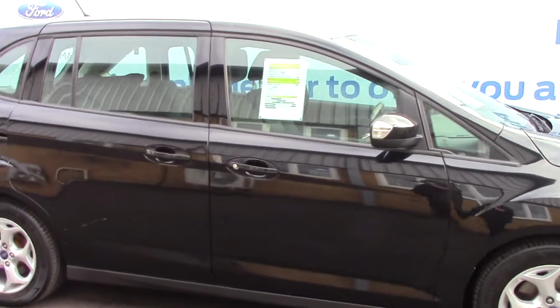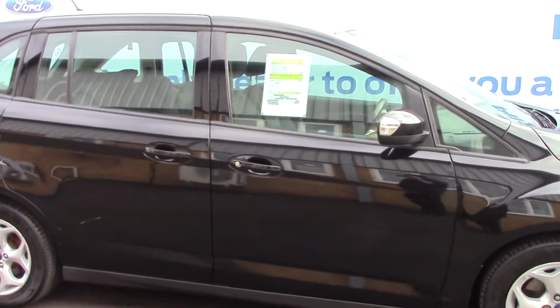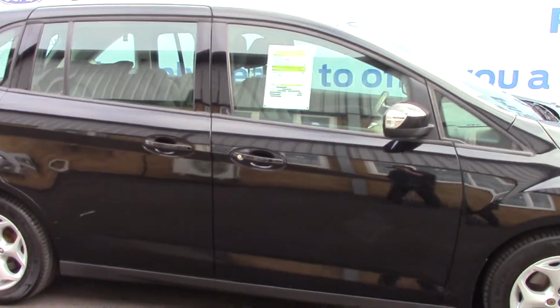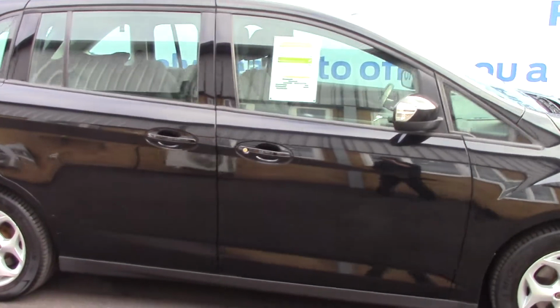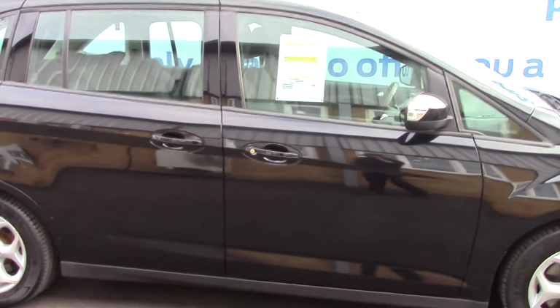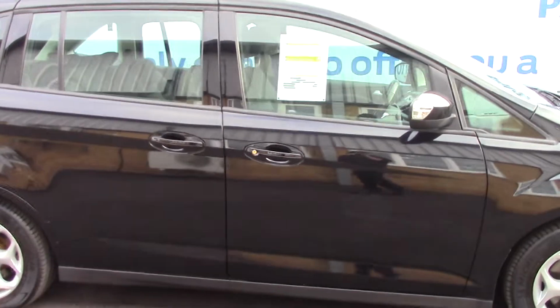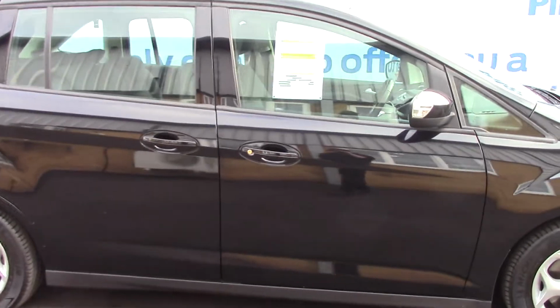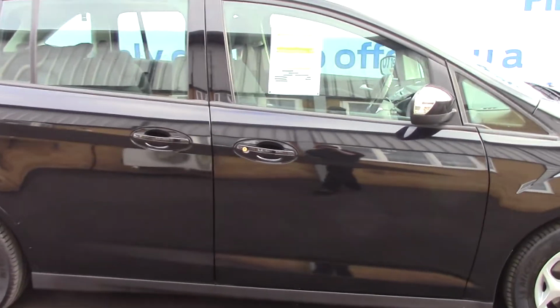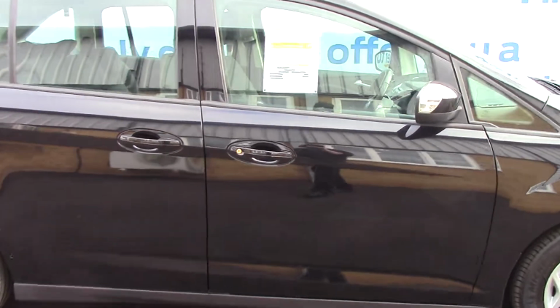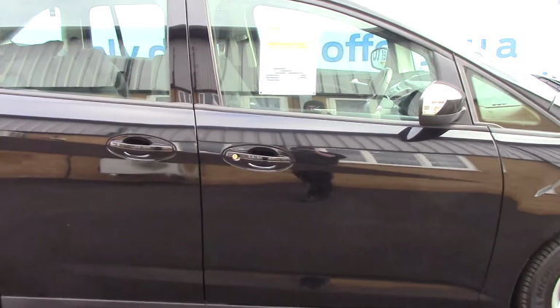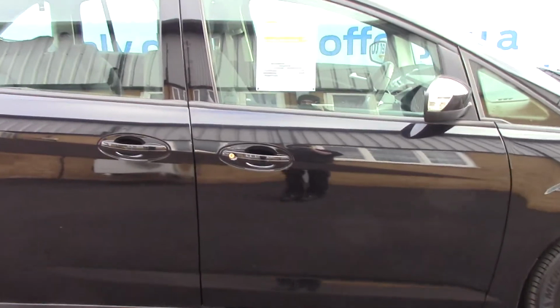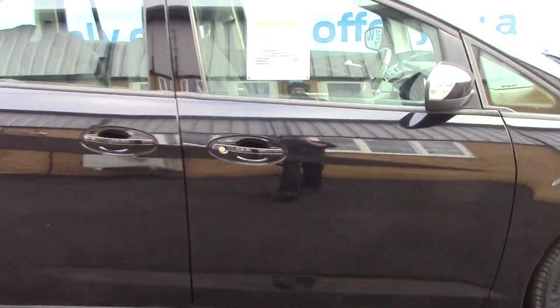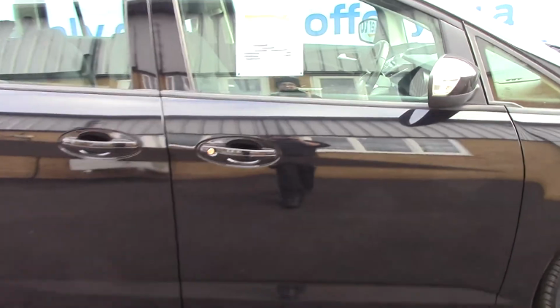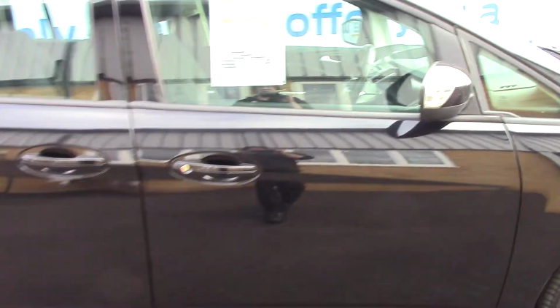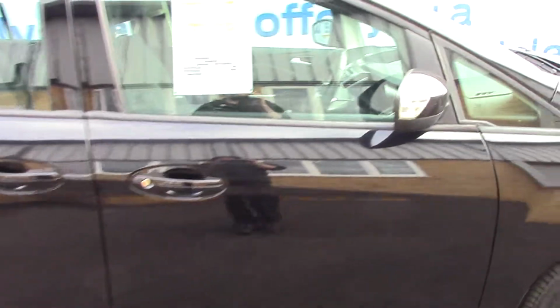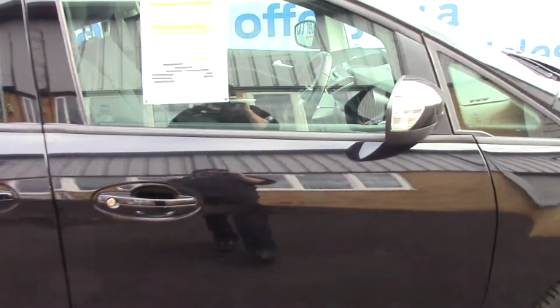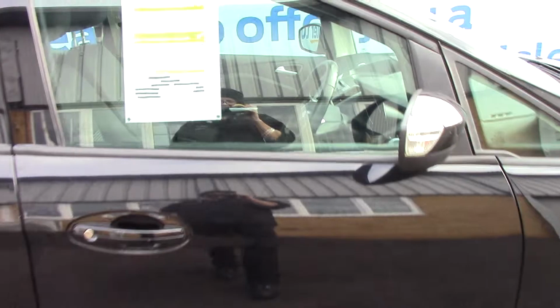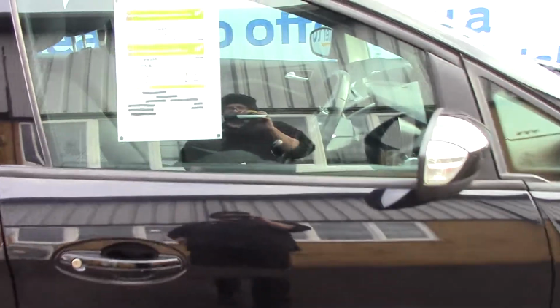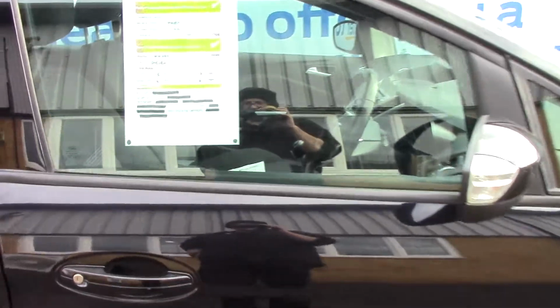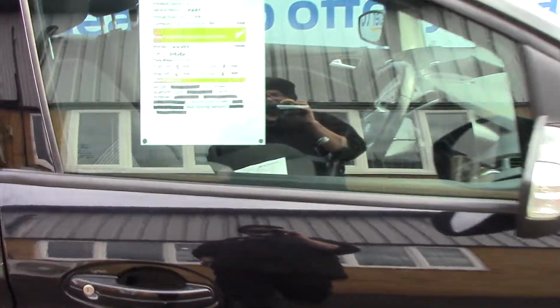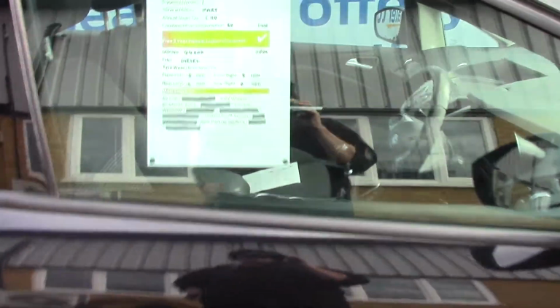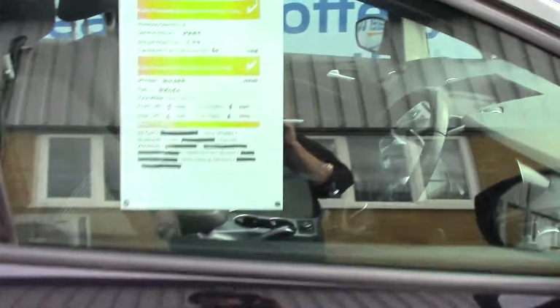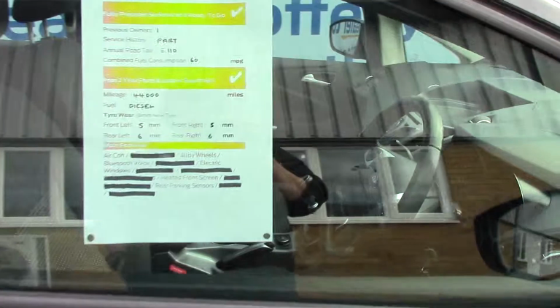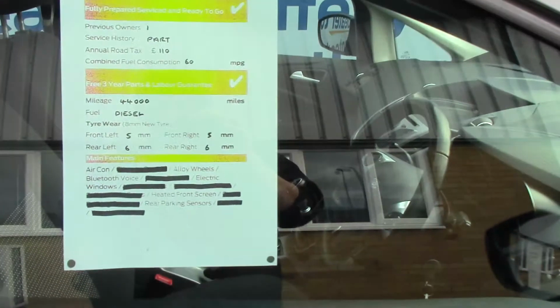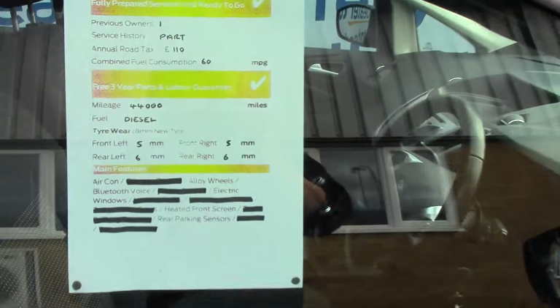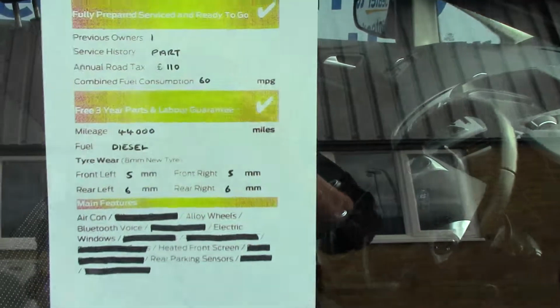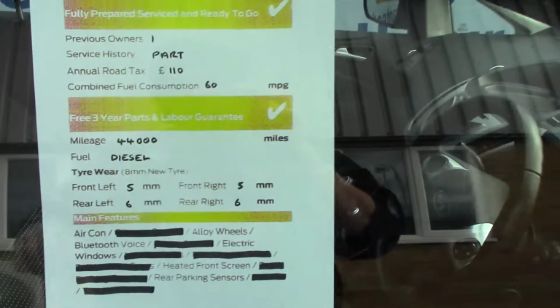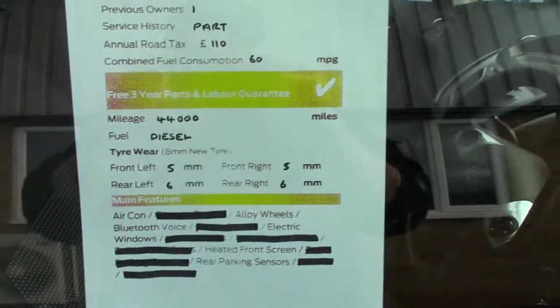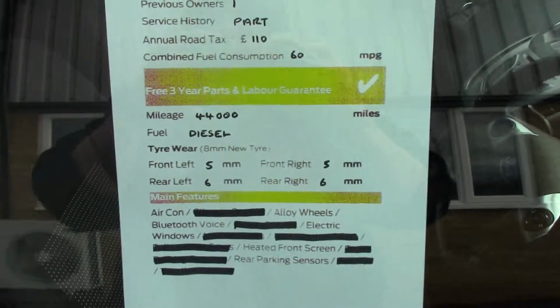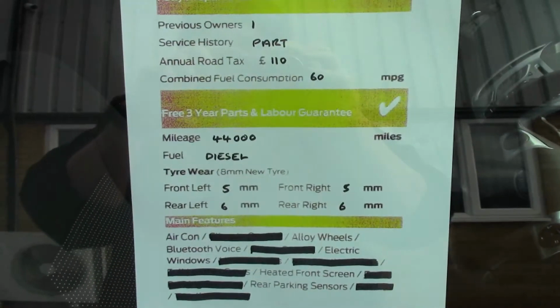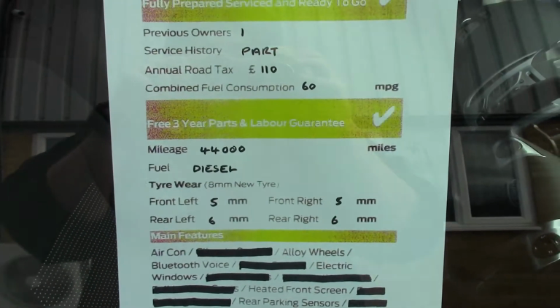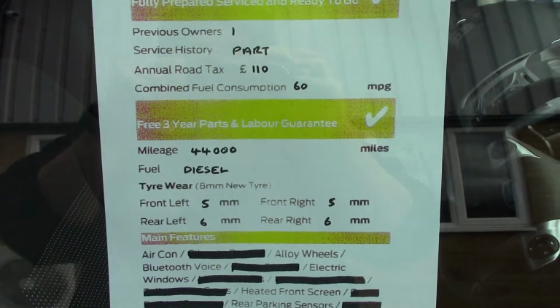And to finish off, here is an overall summary of all of this vehicle's key features.